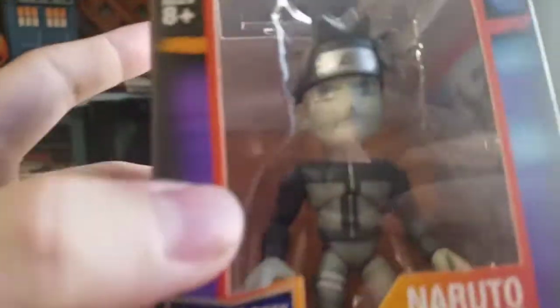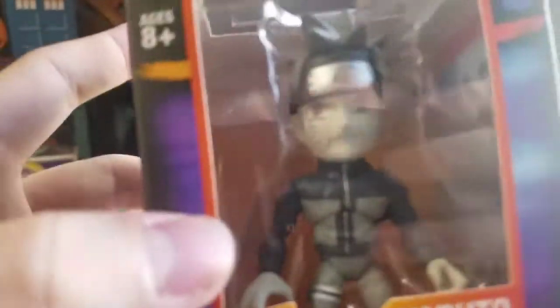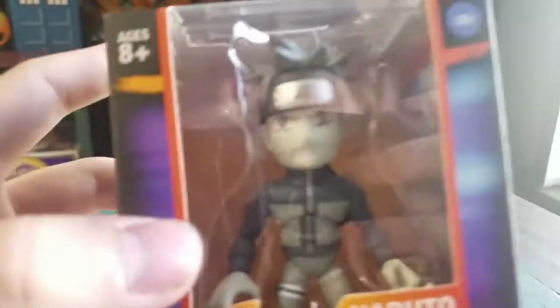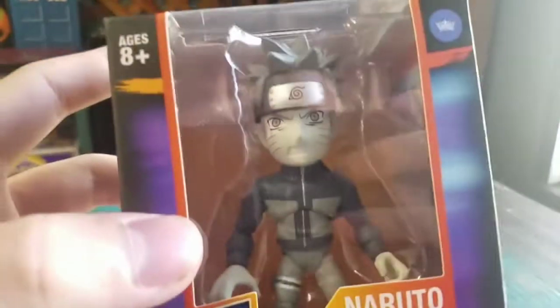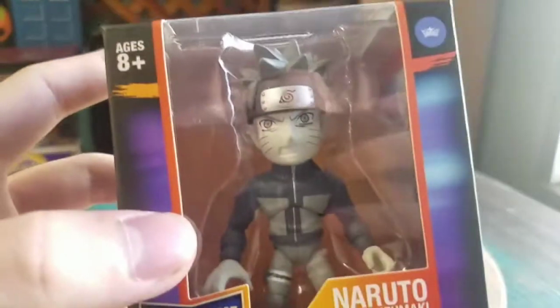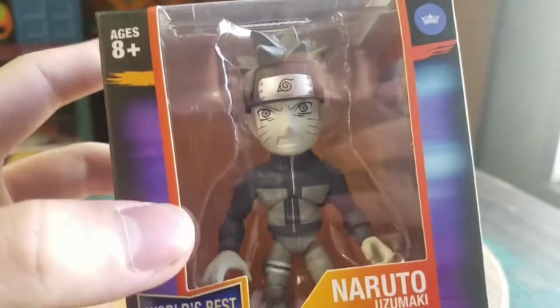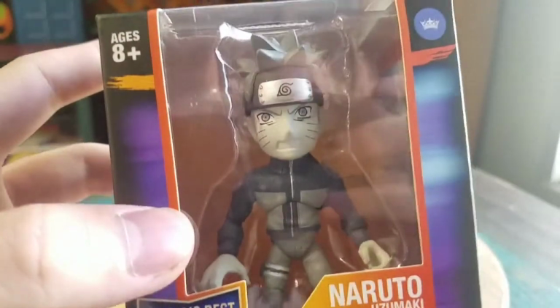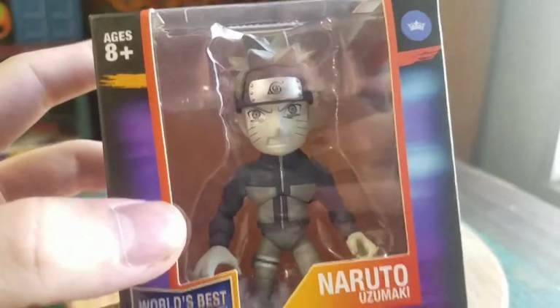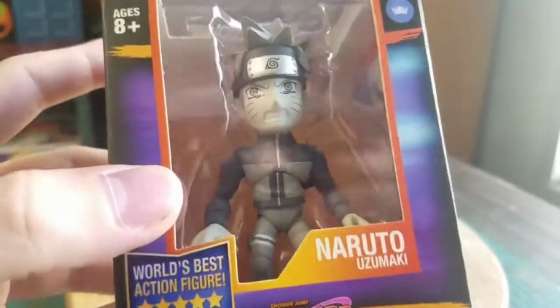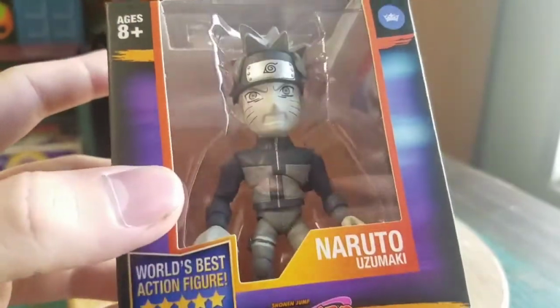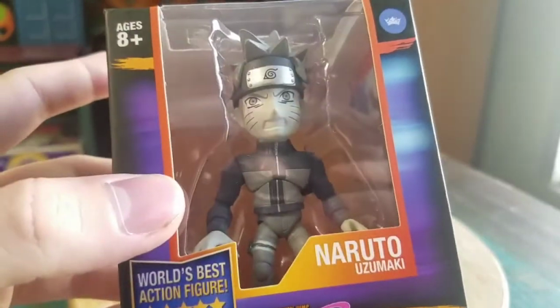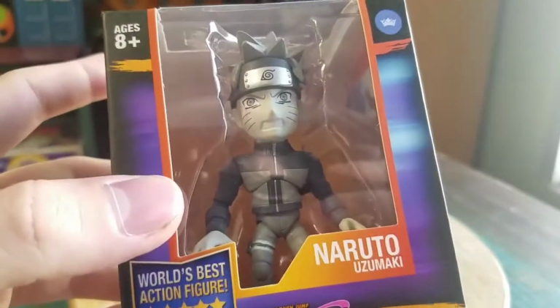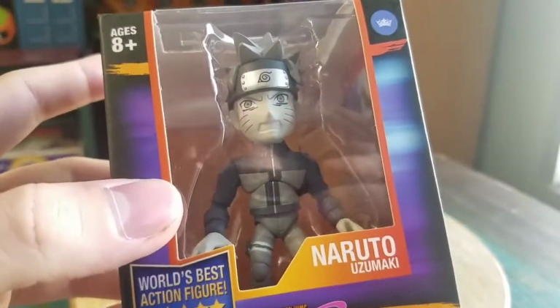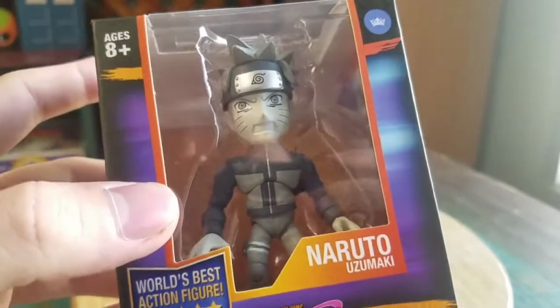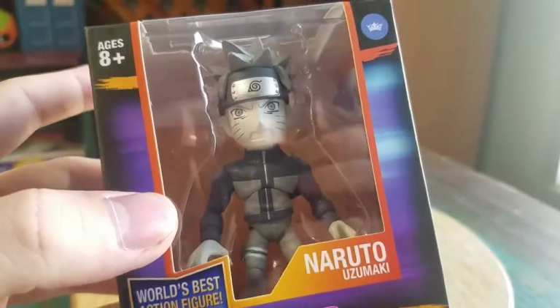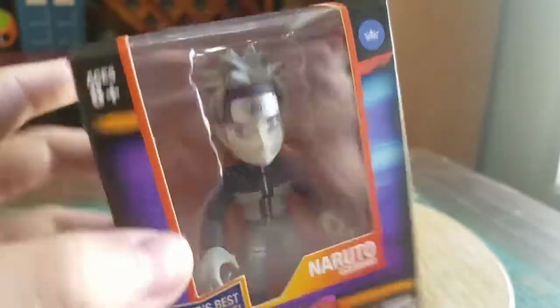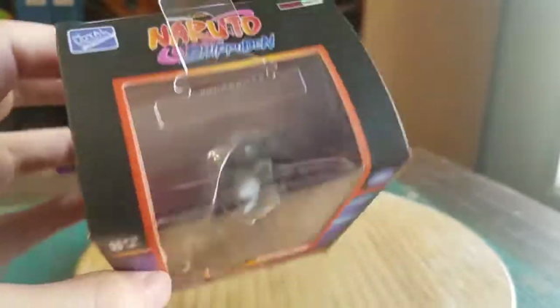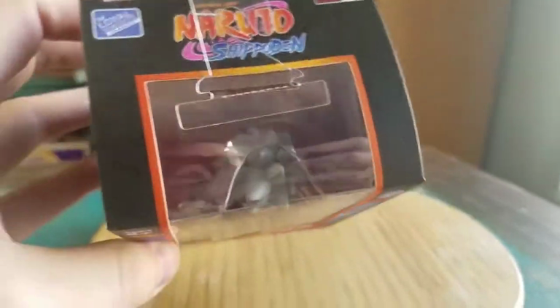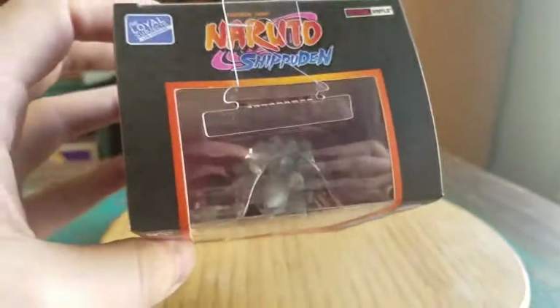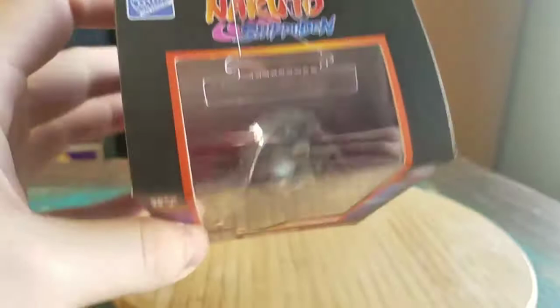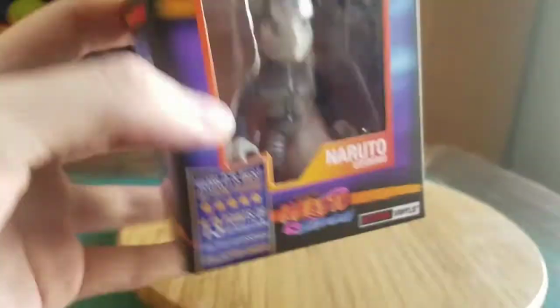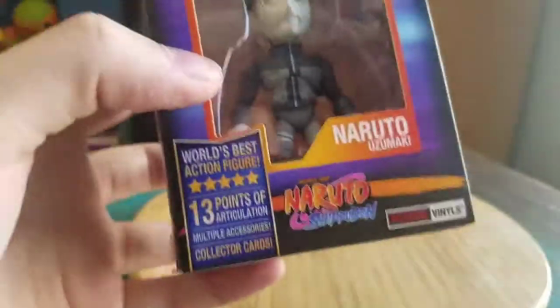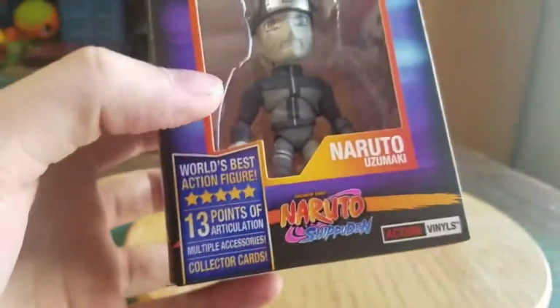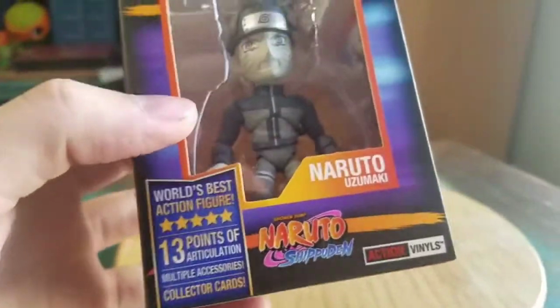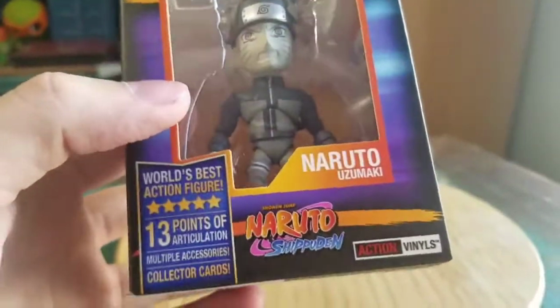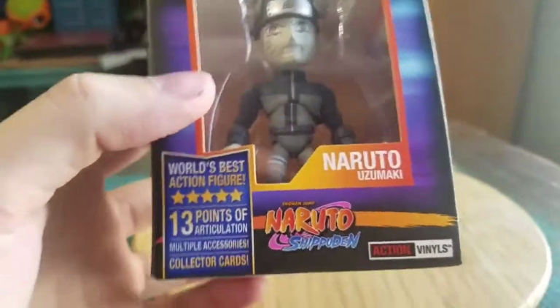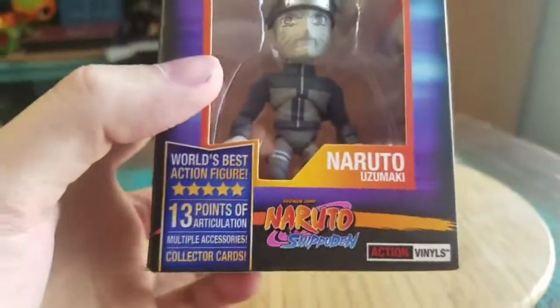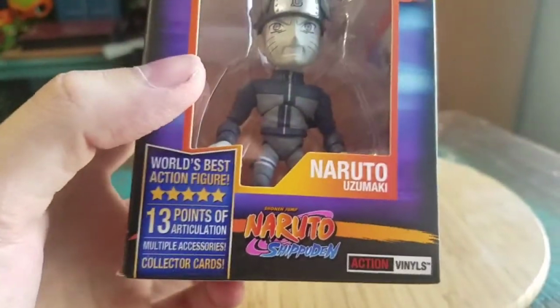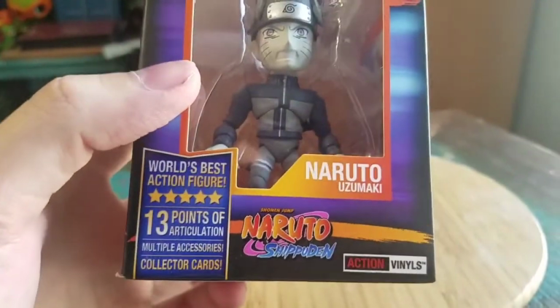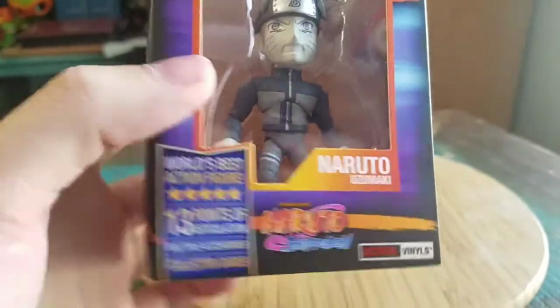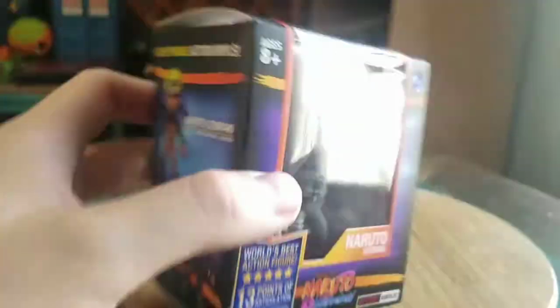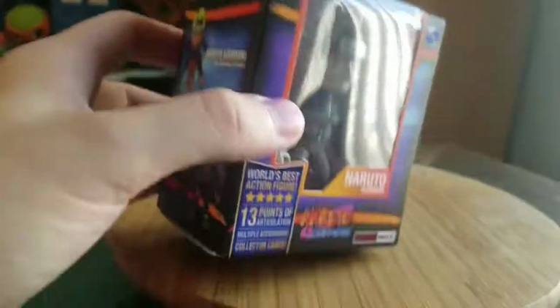This is actually the Chase variety of Naruto — a little grayscale, black and white Naruto.